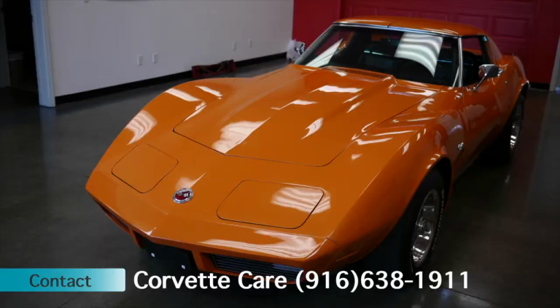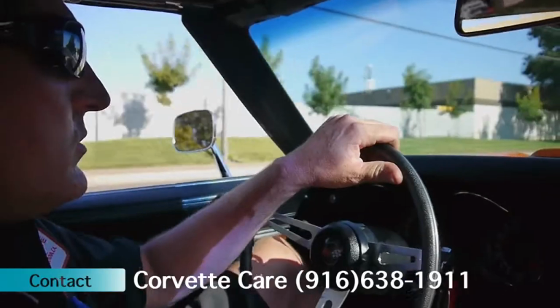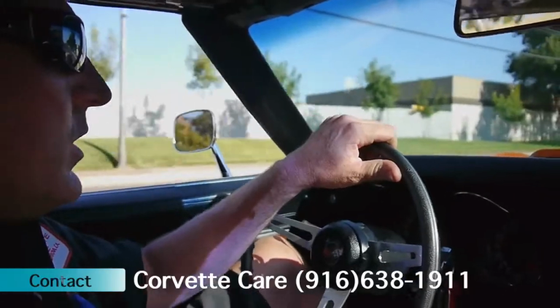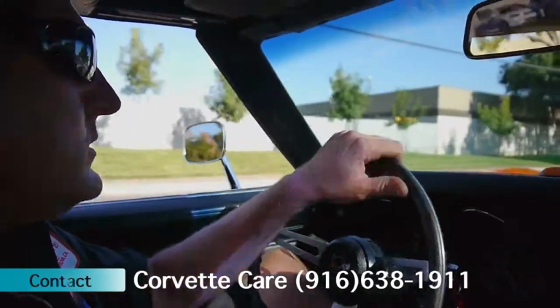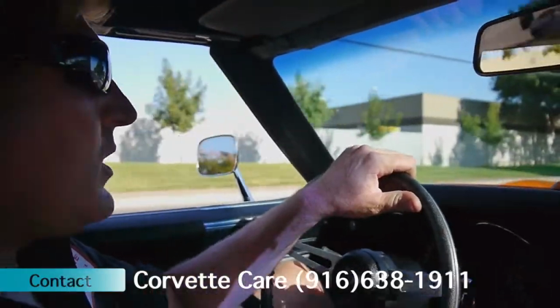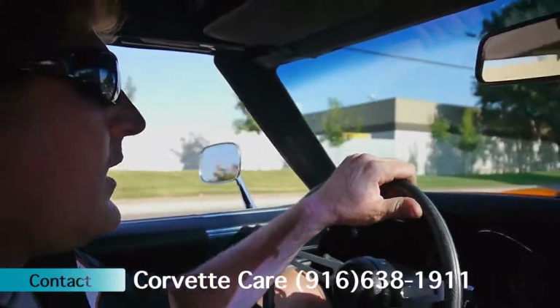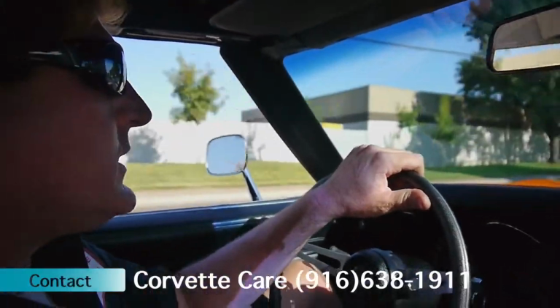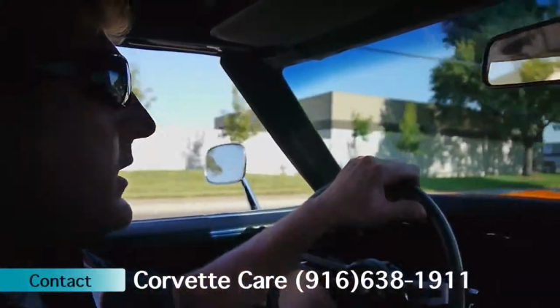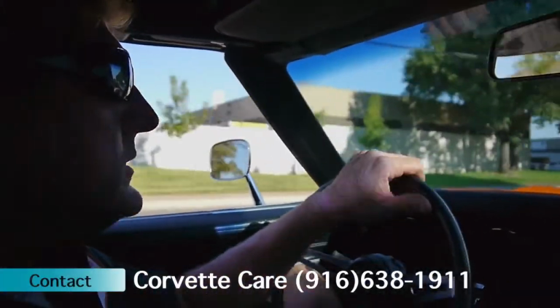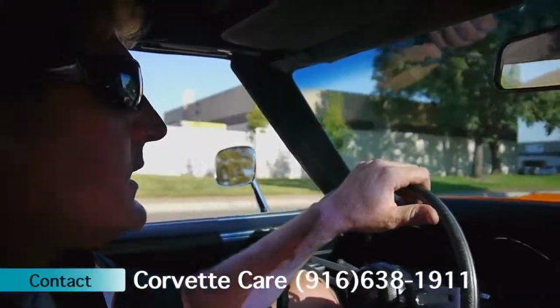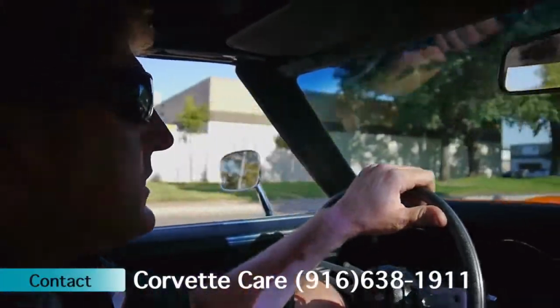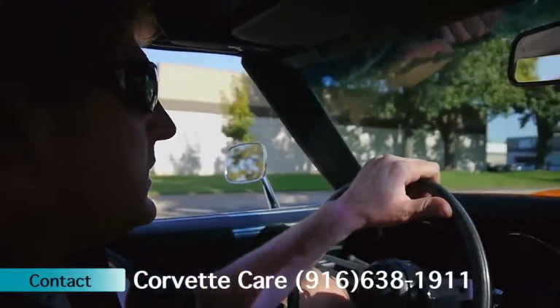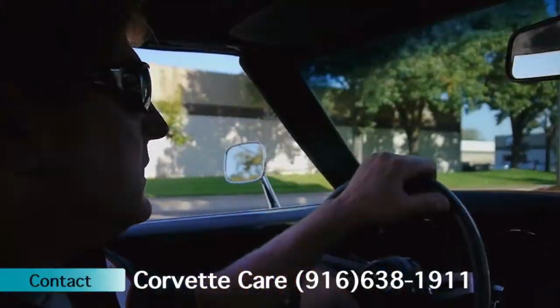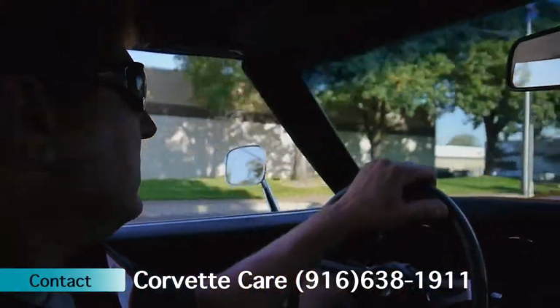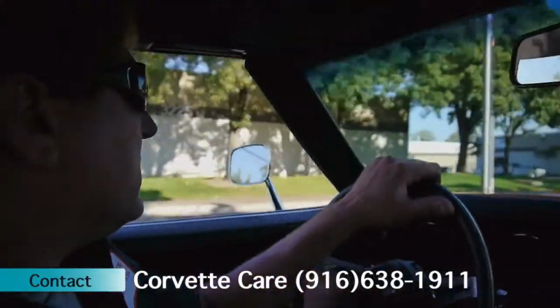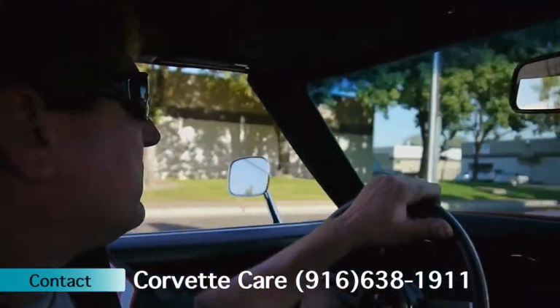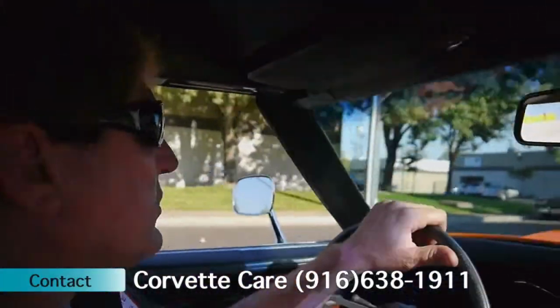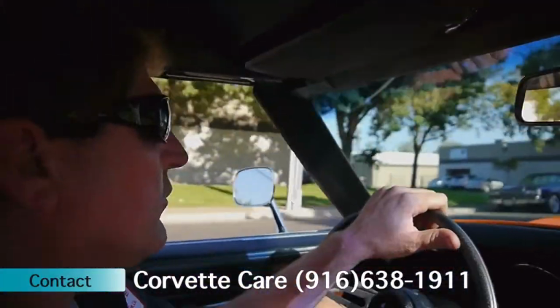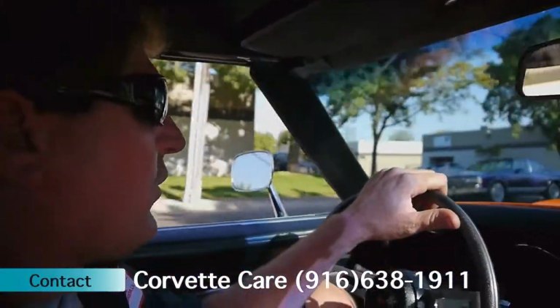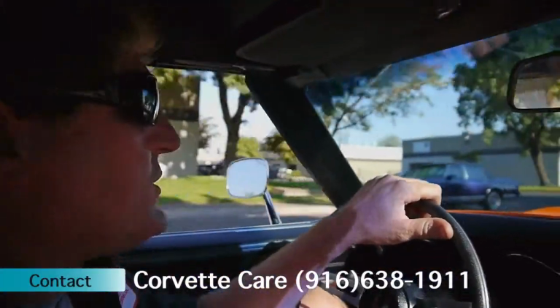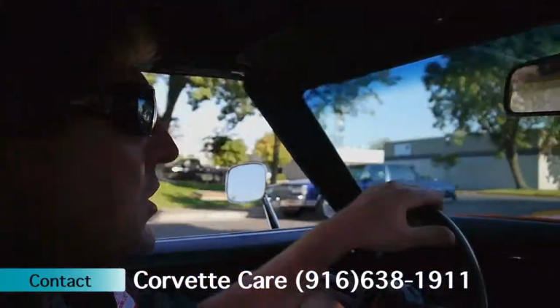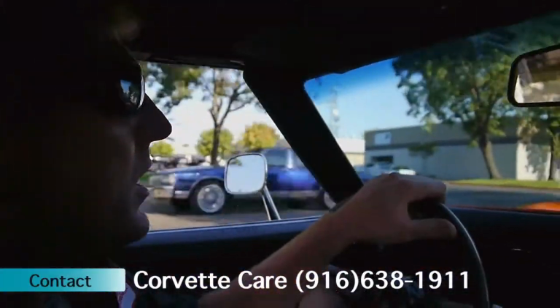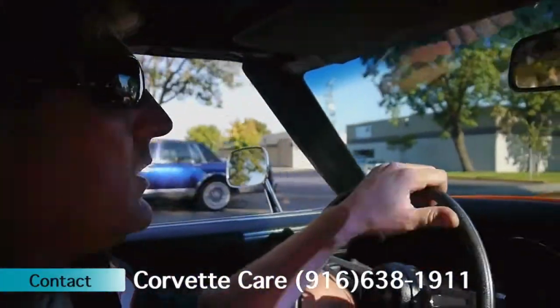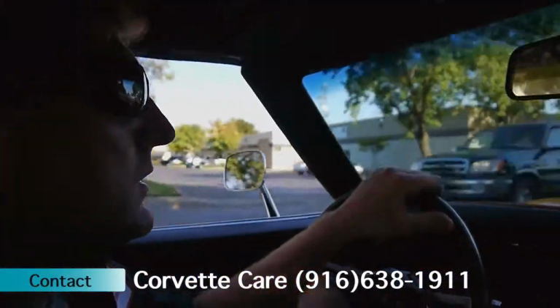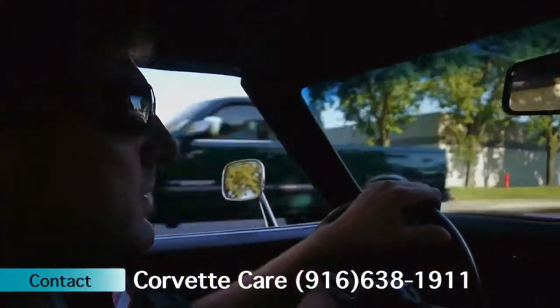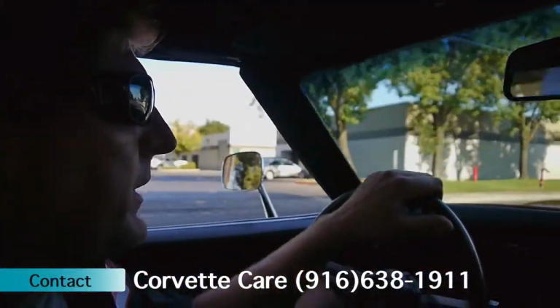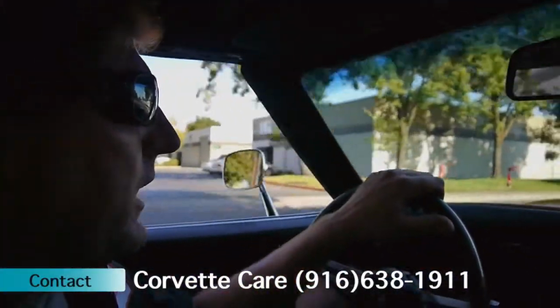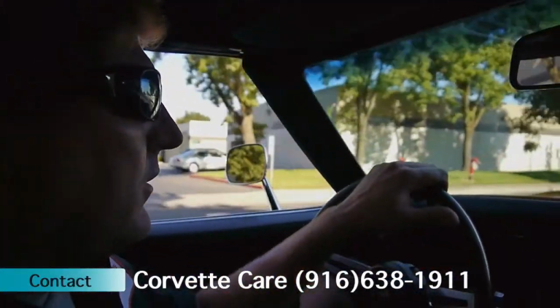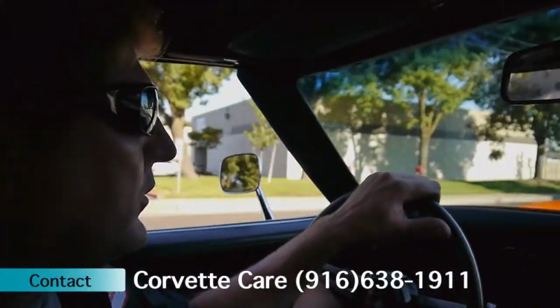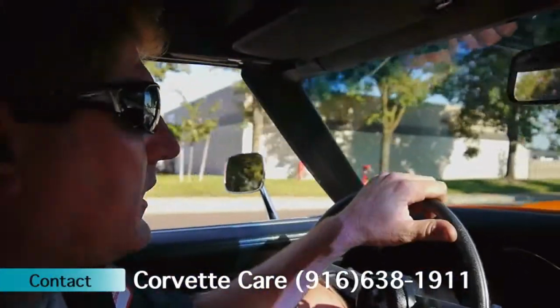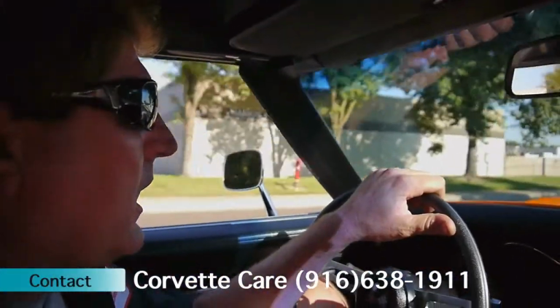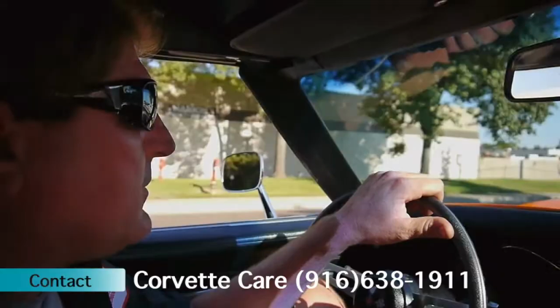Runs, drives, handles excellent. True fresh car. Been California kept.